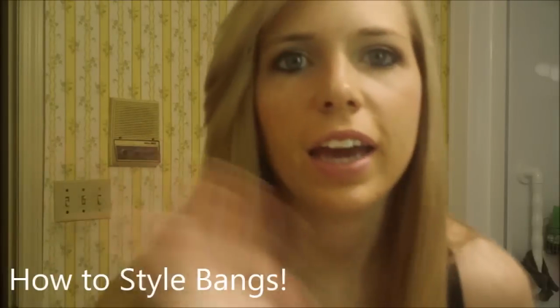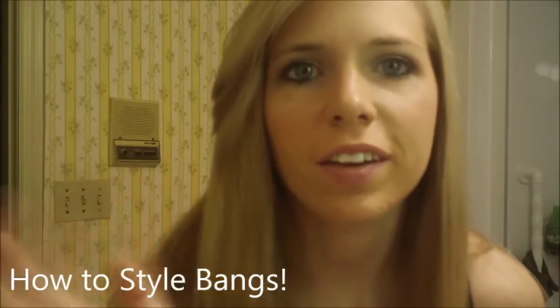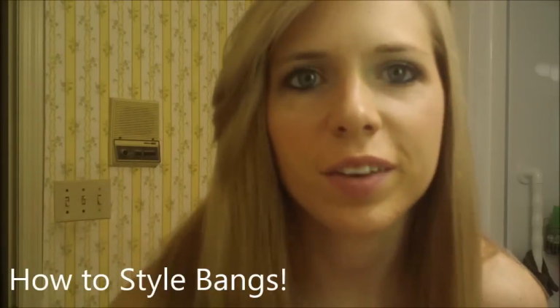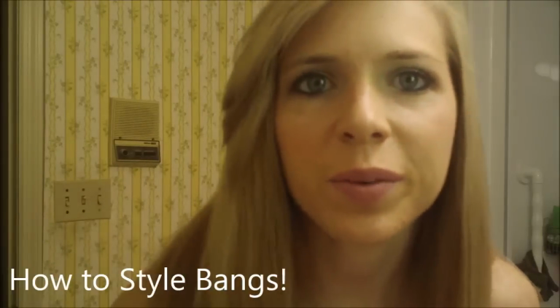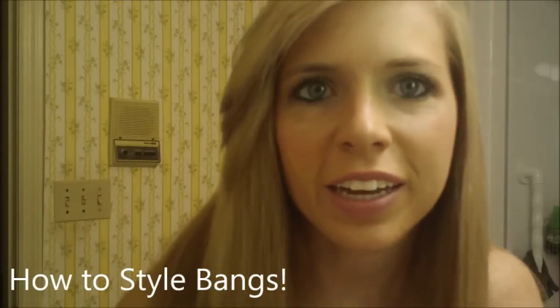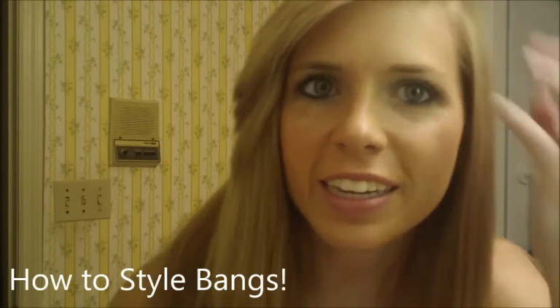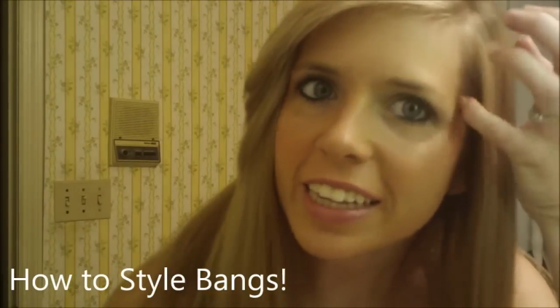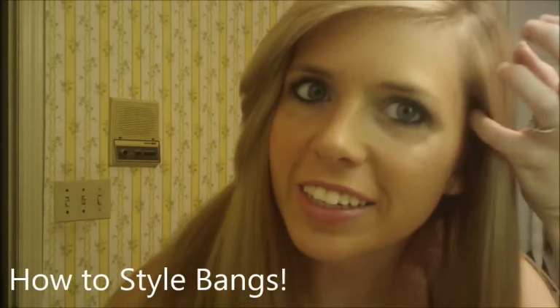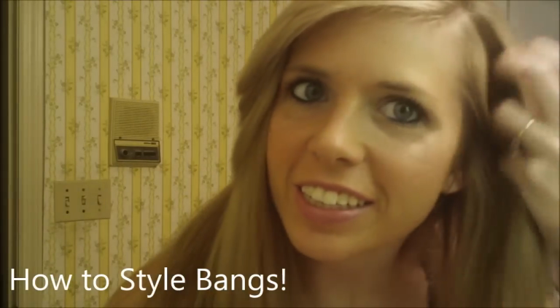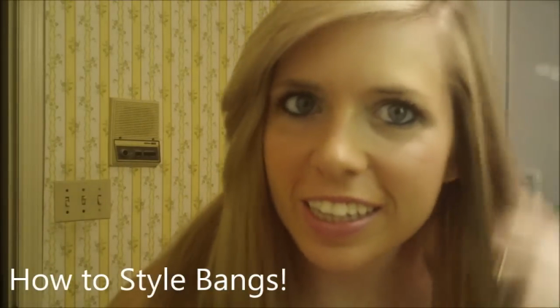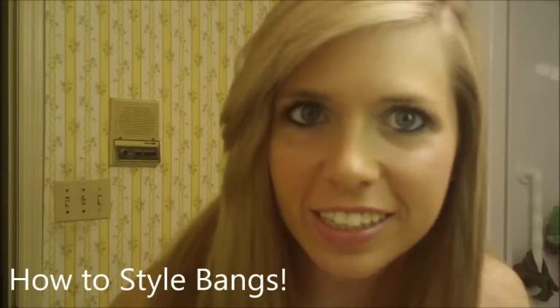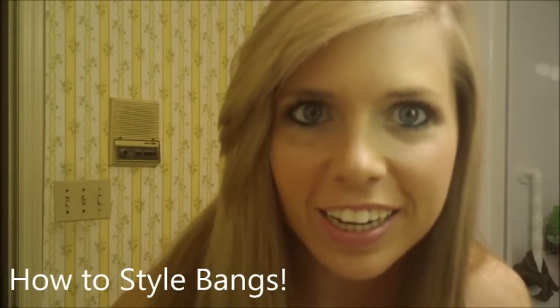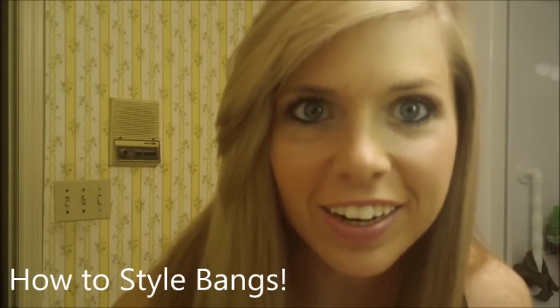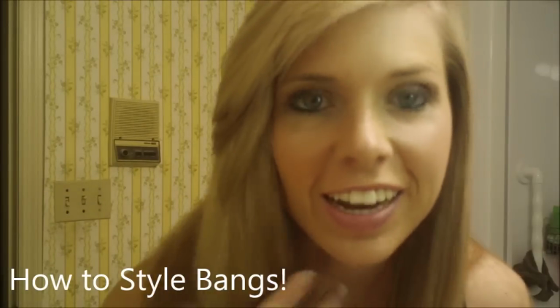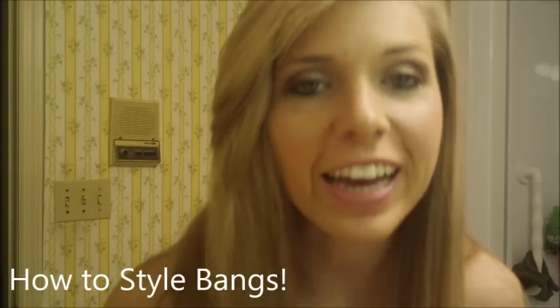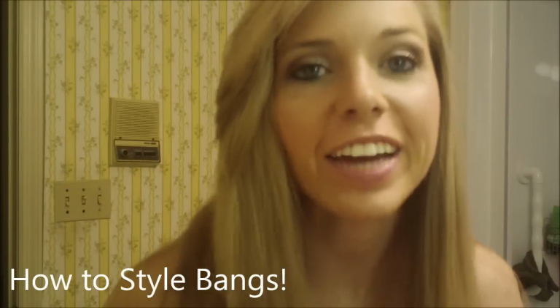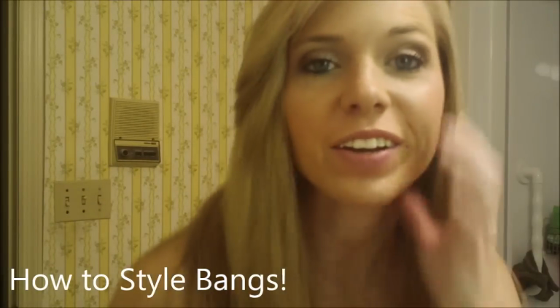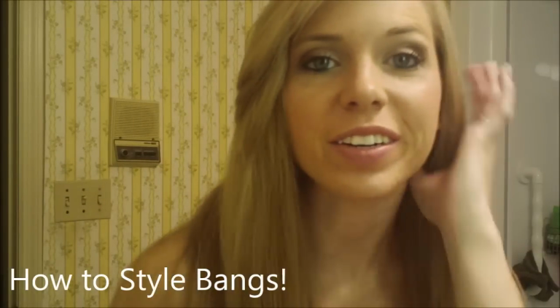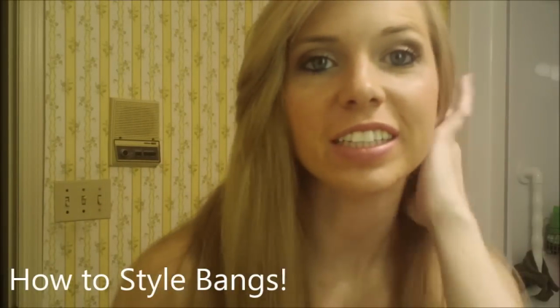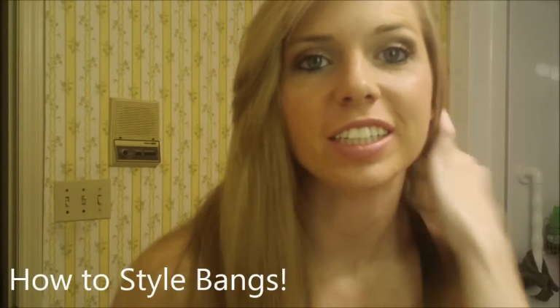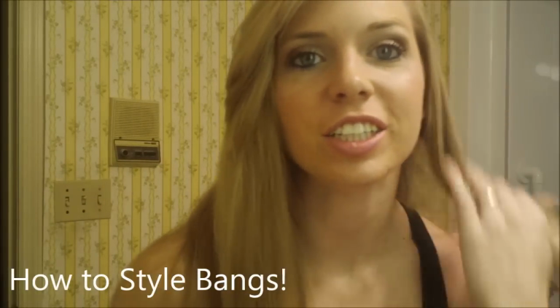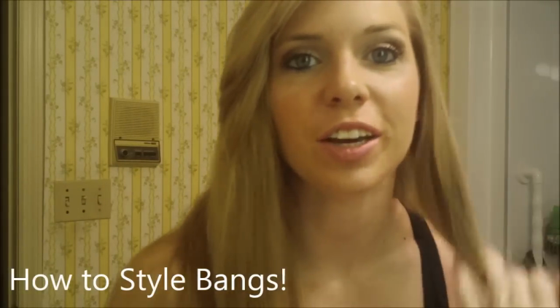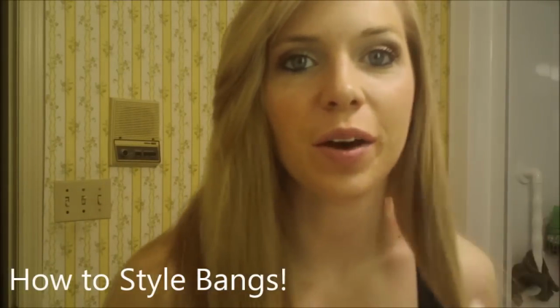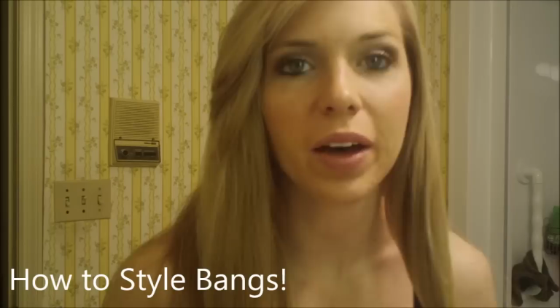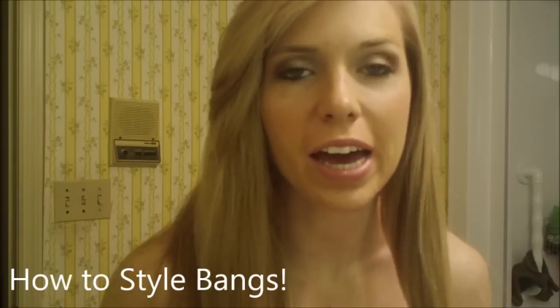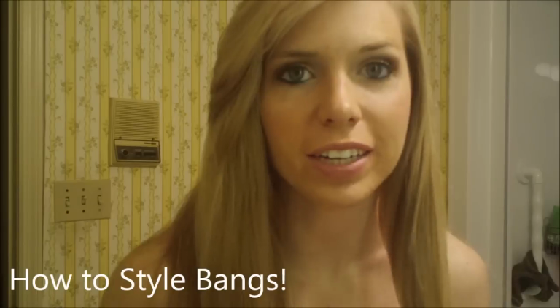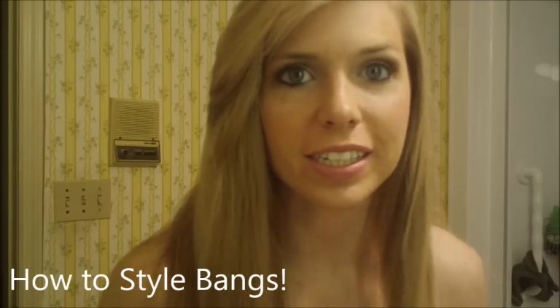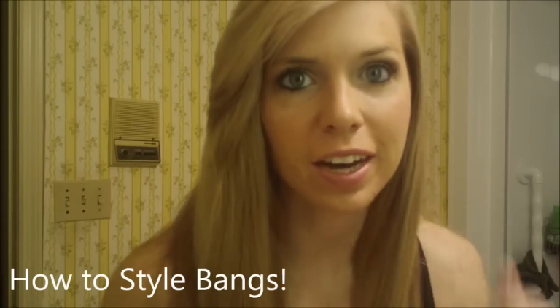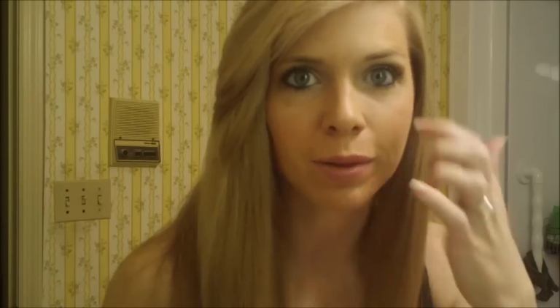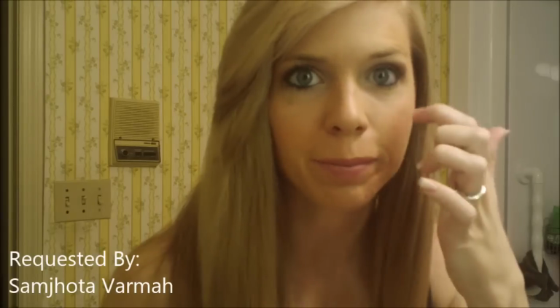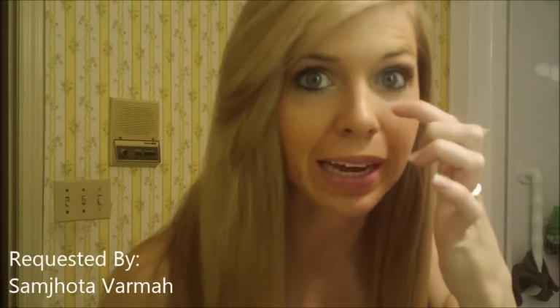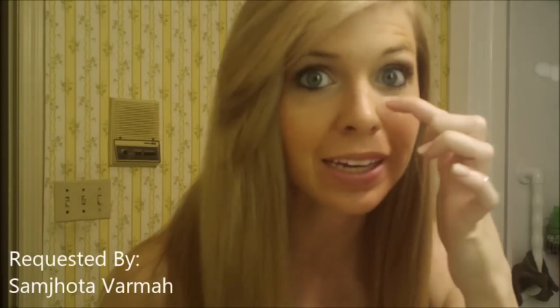Hey everyone, it's hairstylist Heather and I had a request to show y'all how I style my bangs.